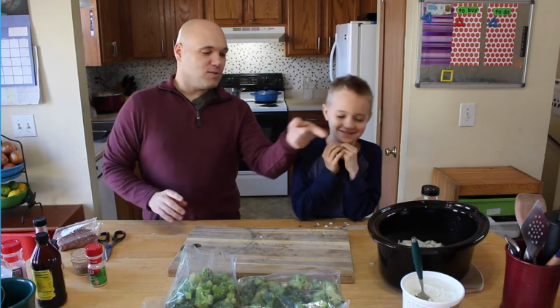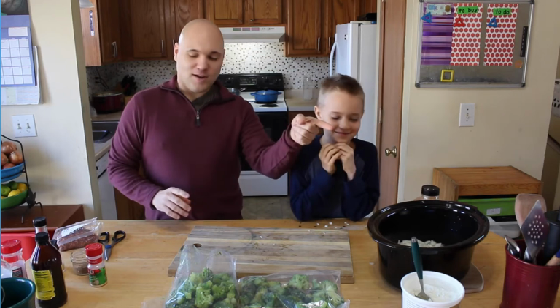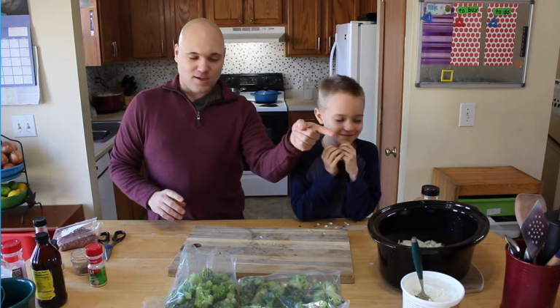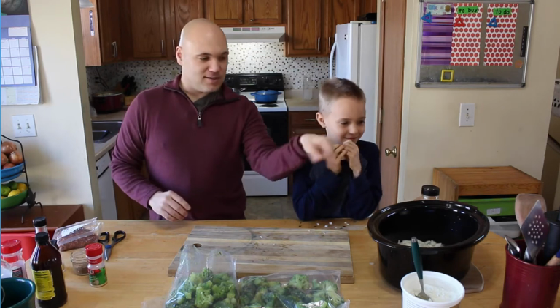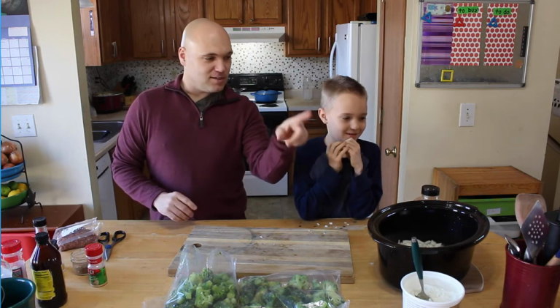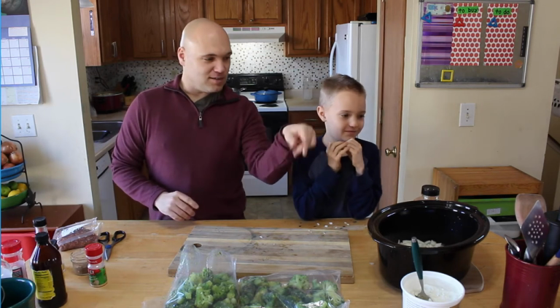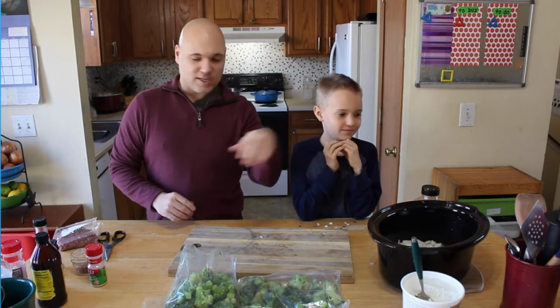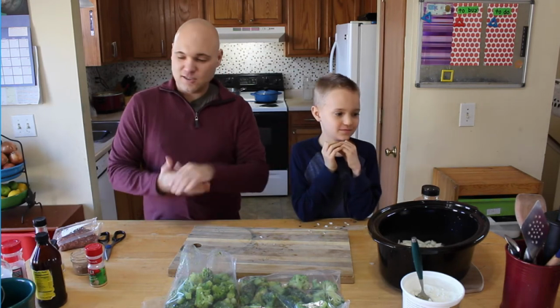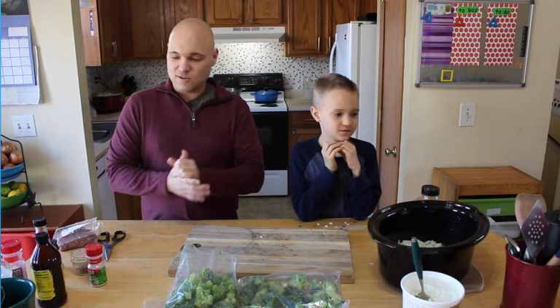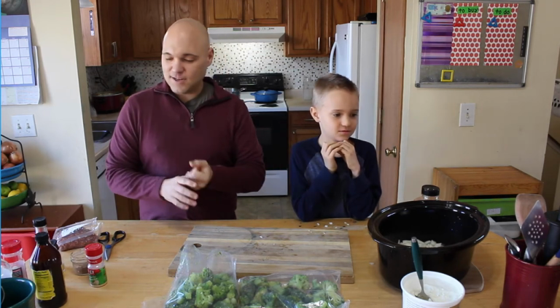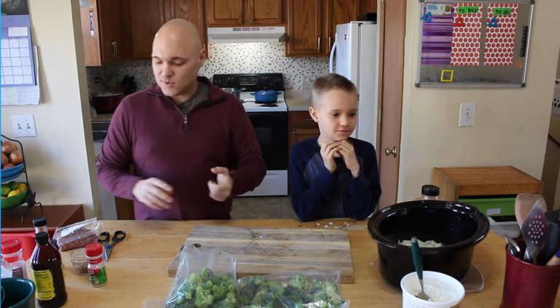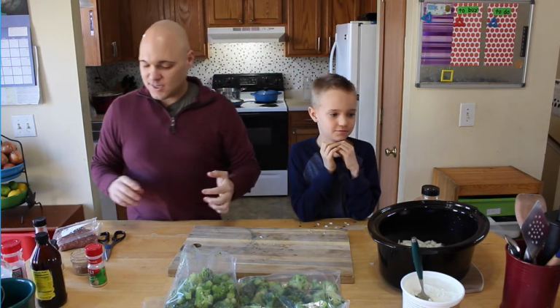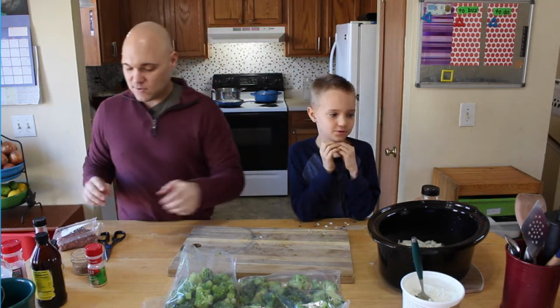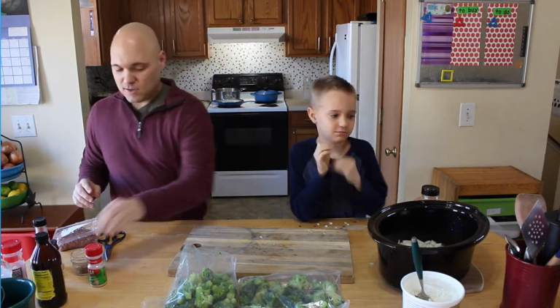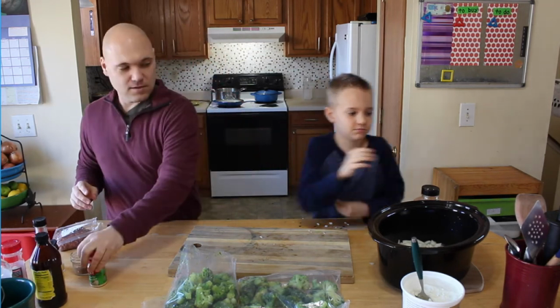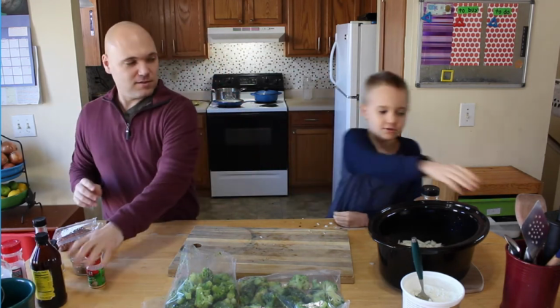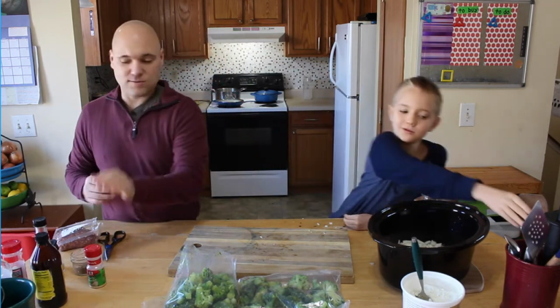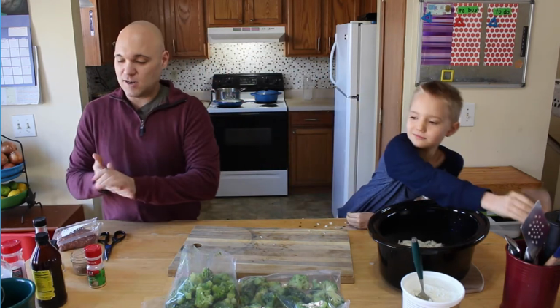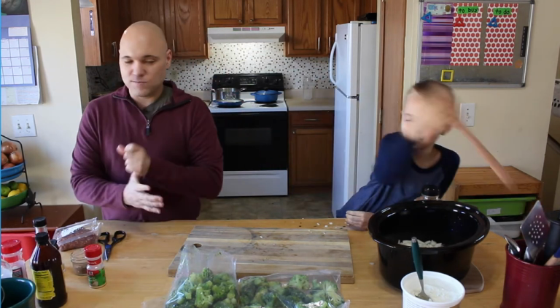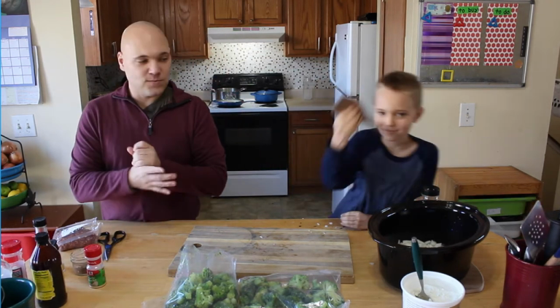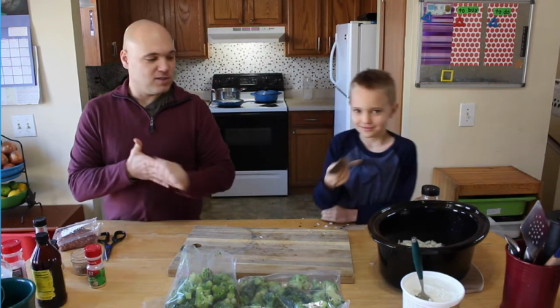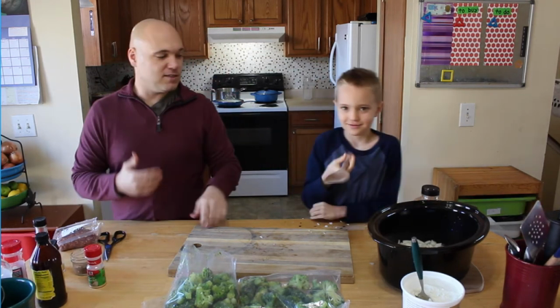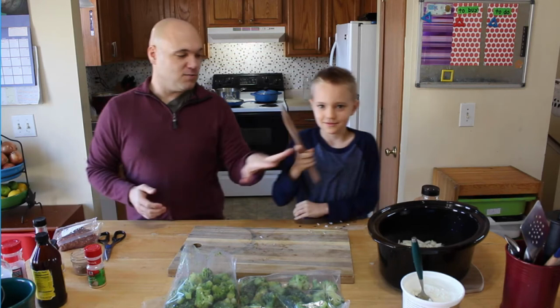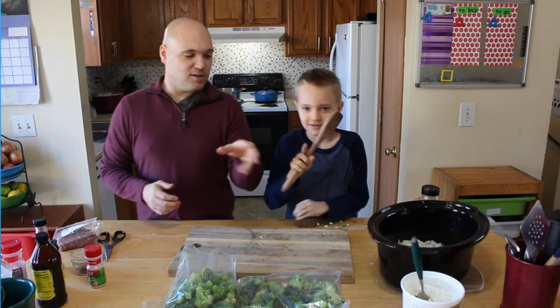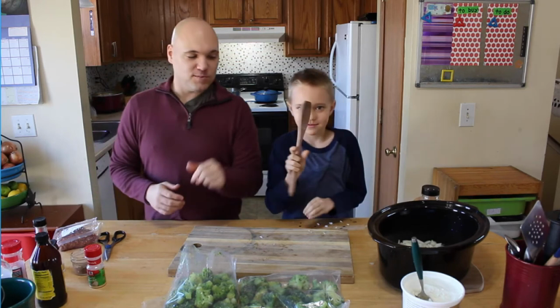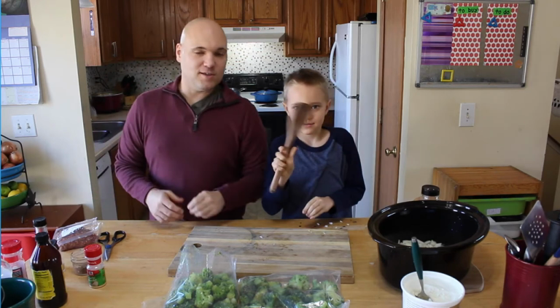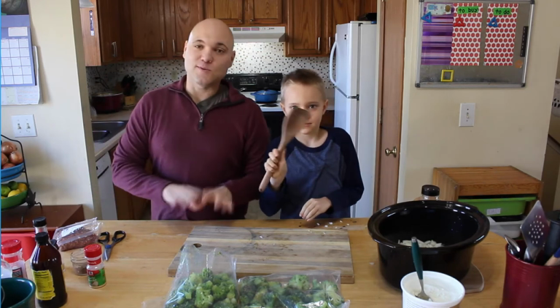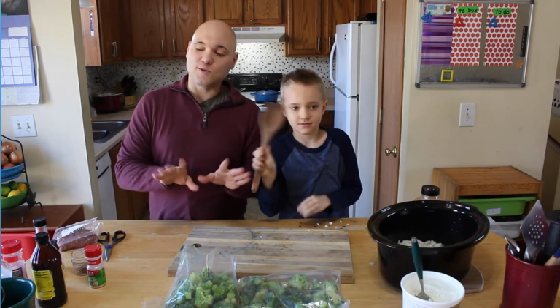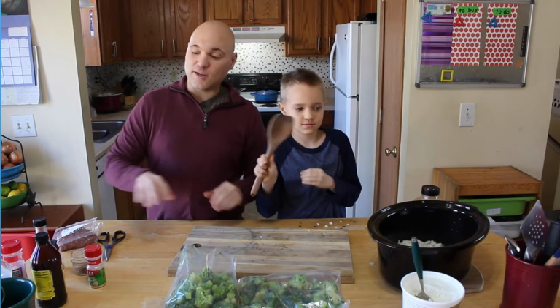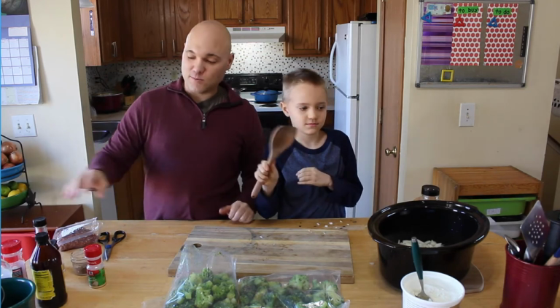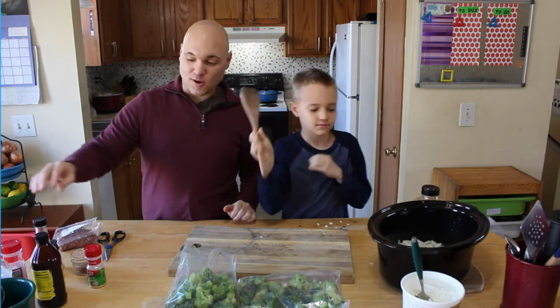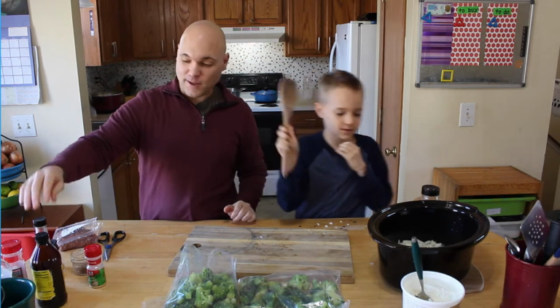Grab a spatula and stir that up for us. You don't want to use metal because we don't want to scratch up our crock pot.